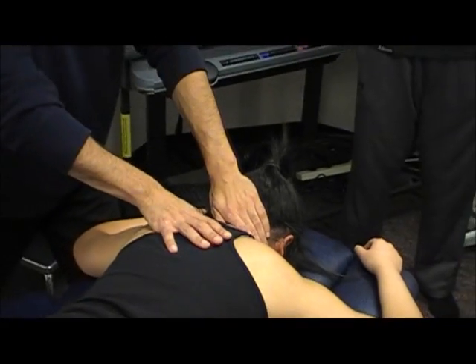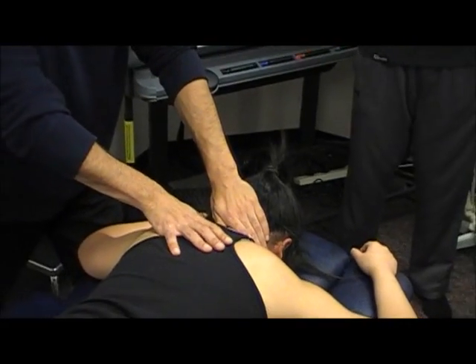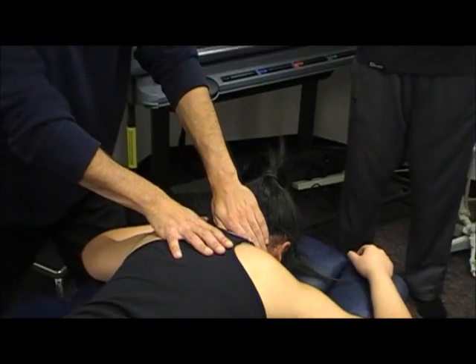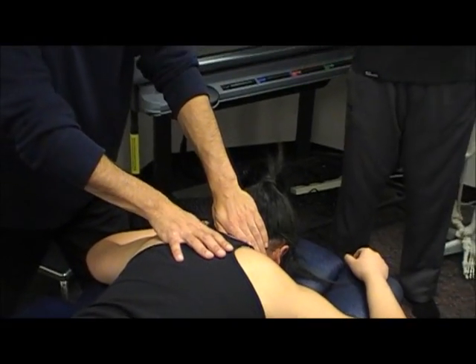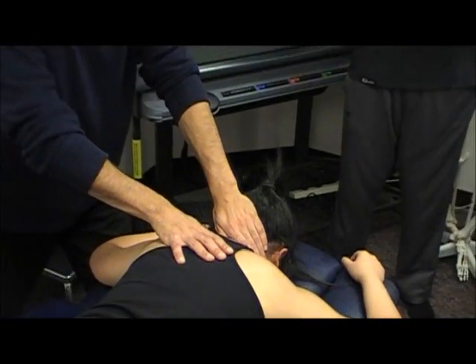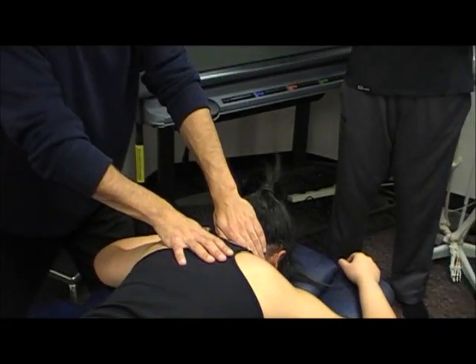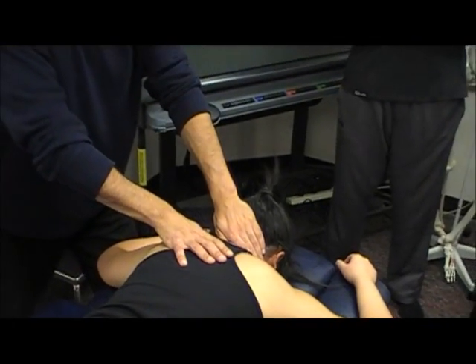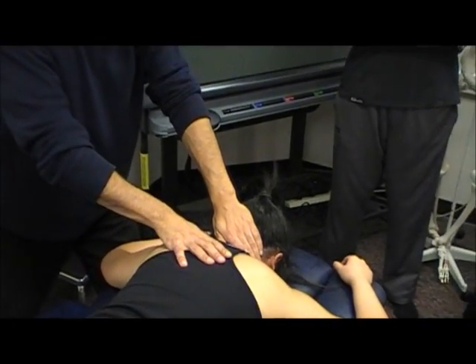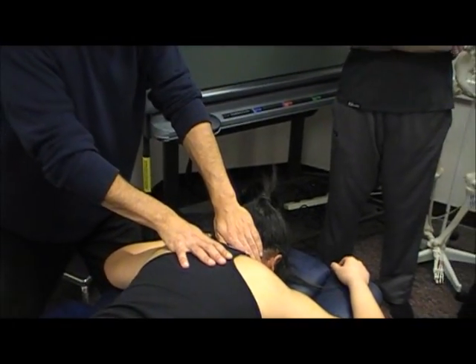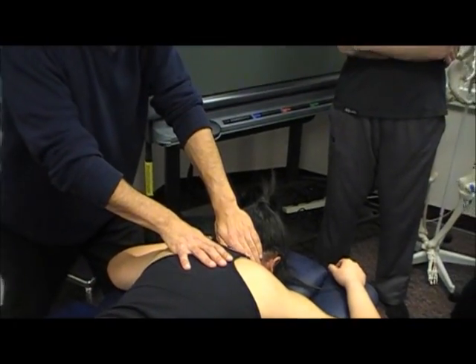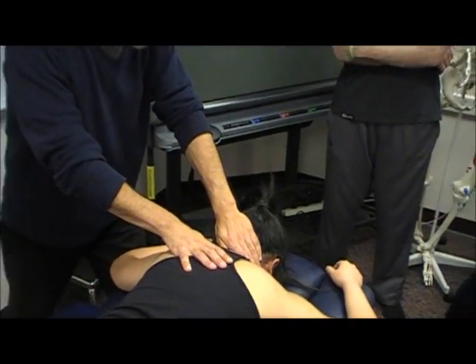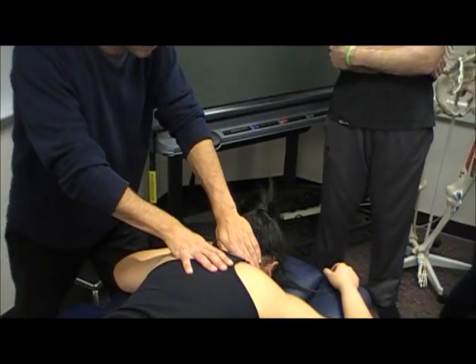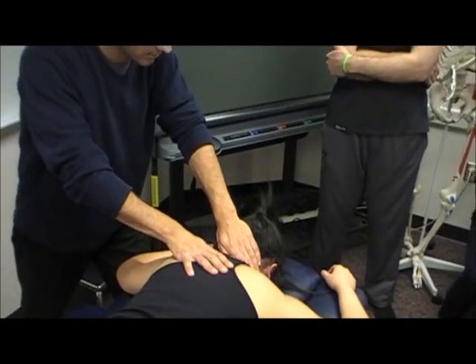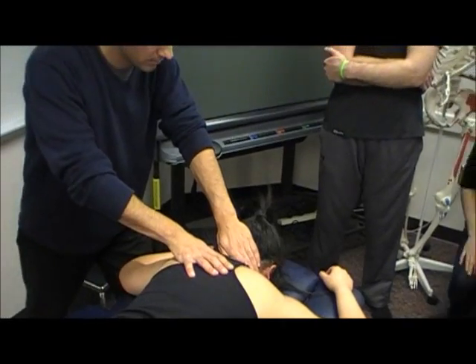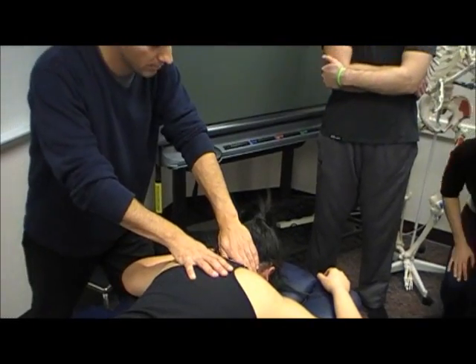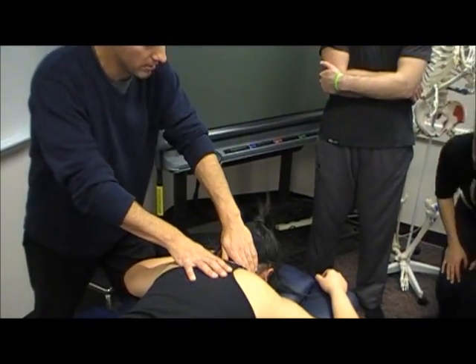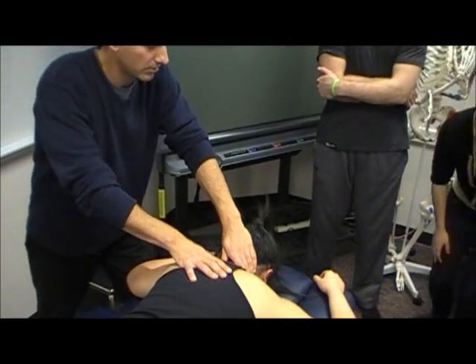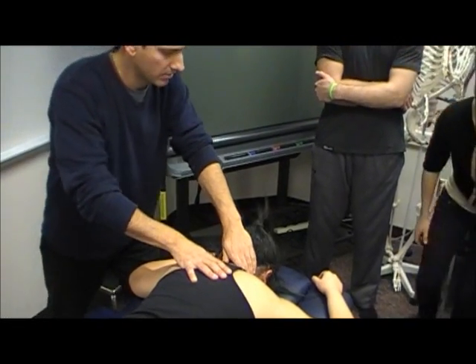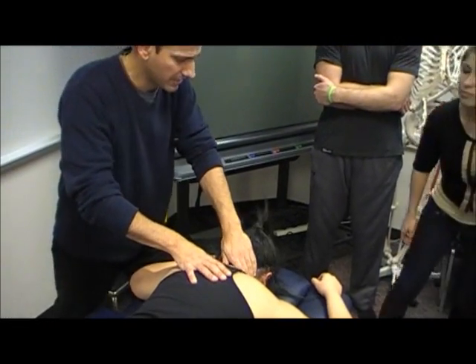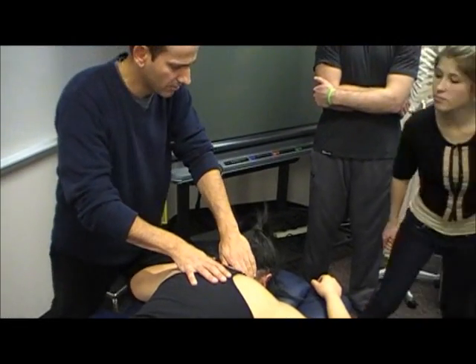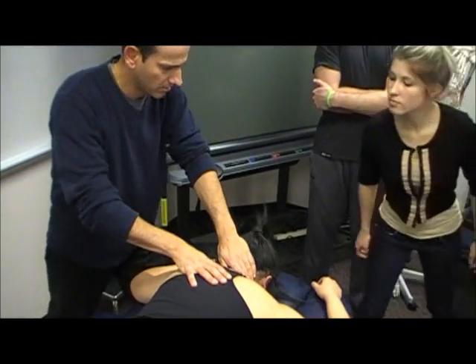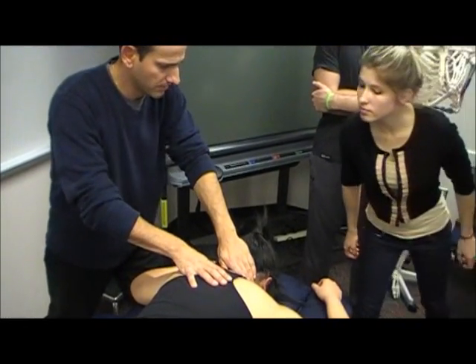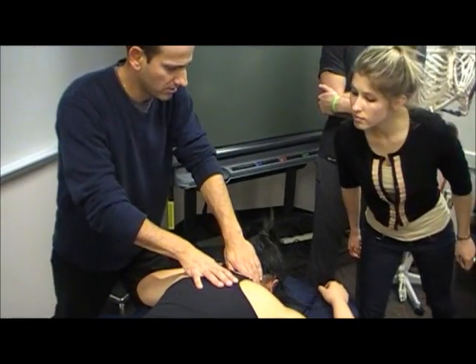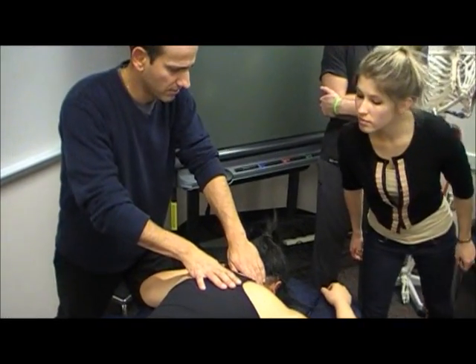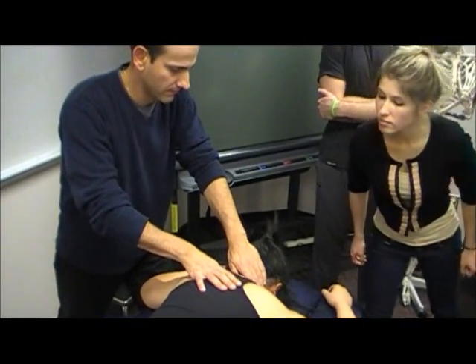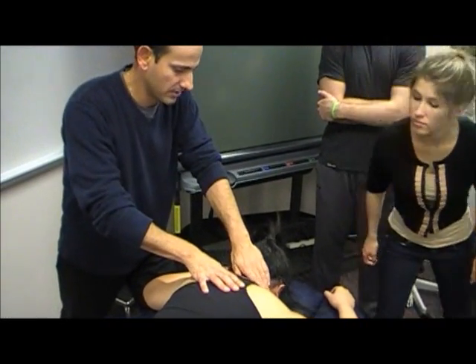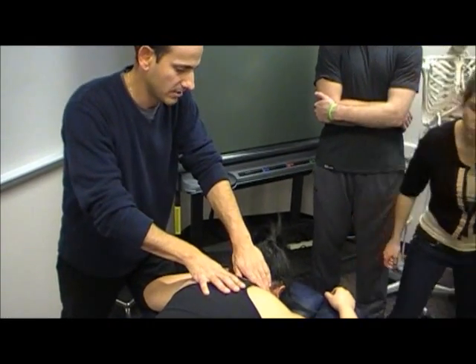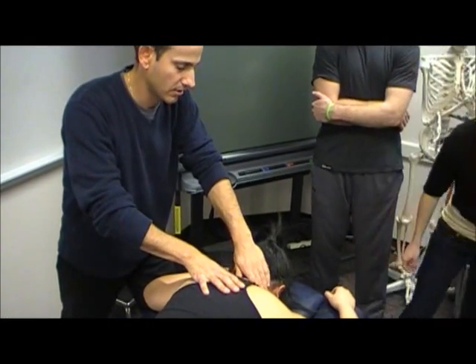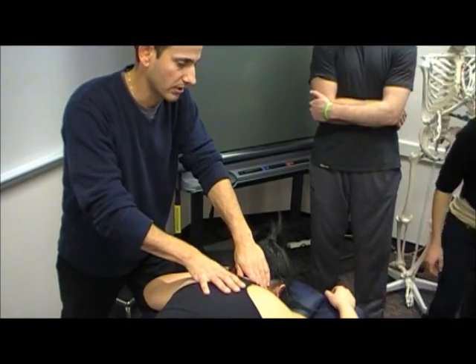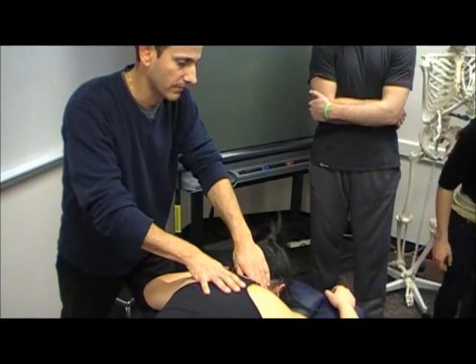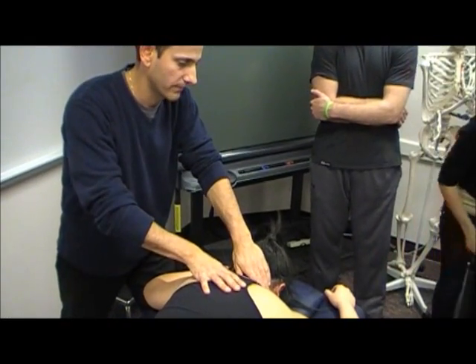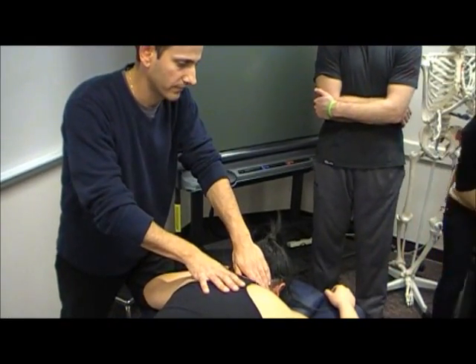Anything pinchy or how are you doing? It's a little tender. Tender? At R2.